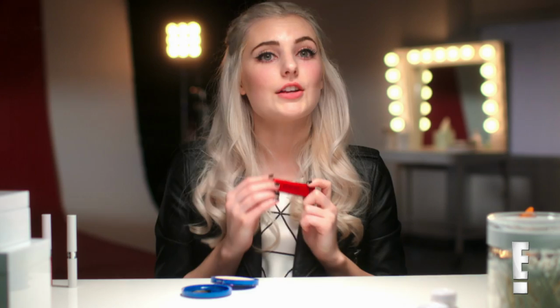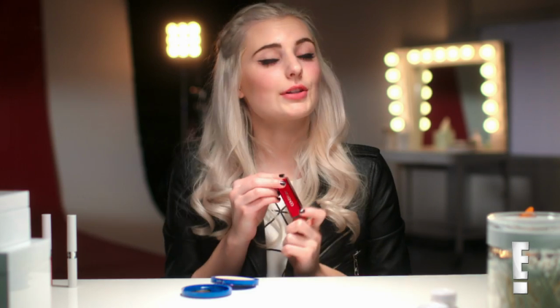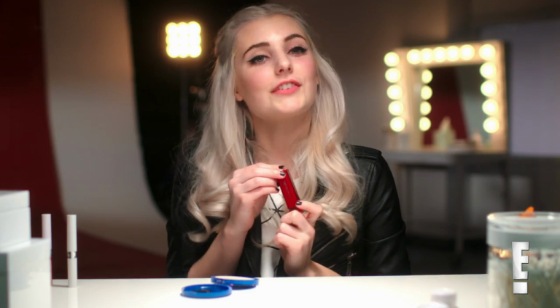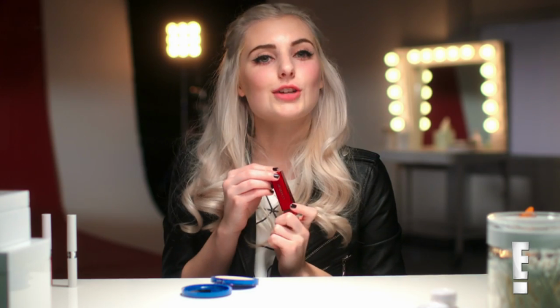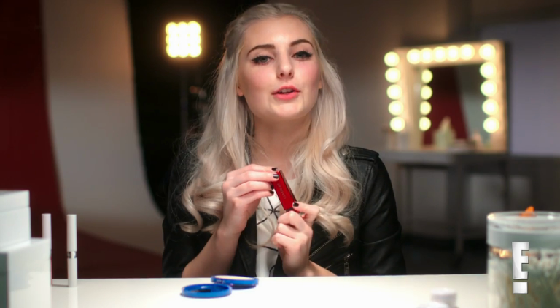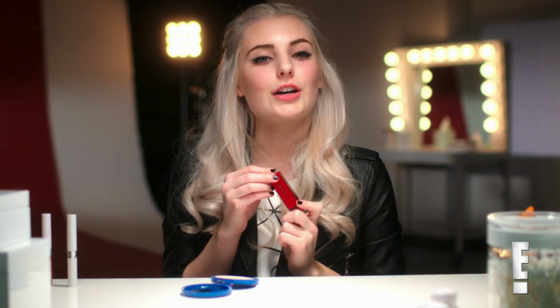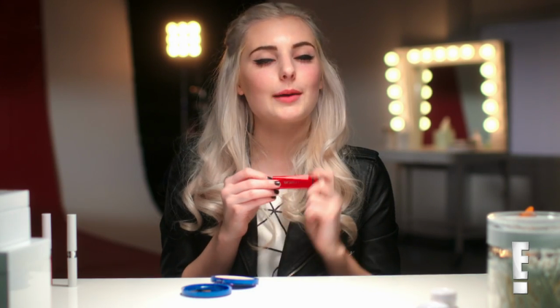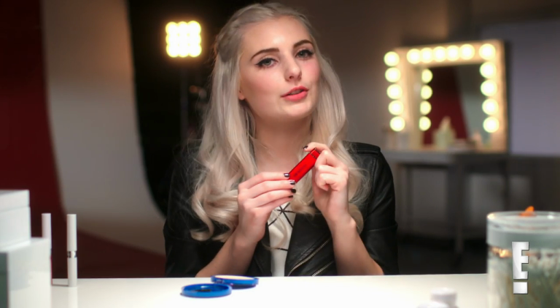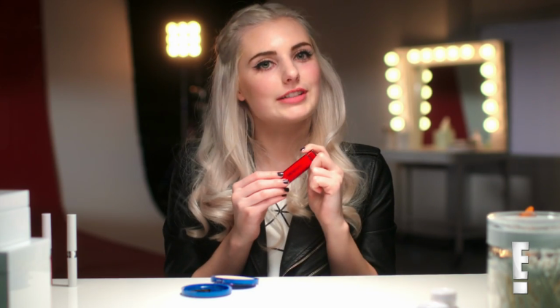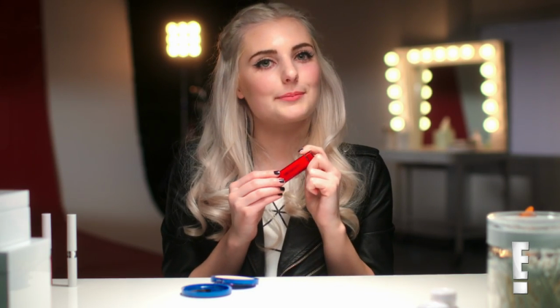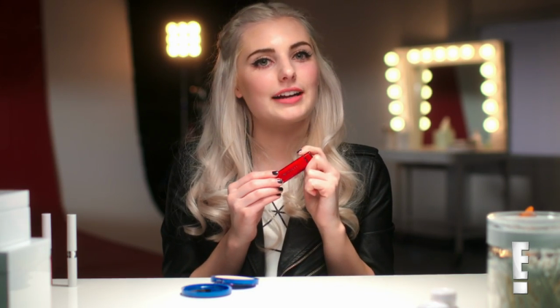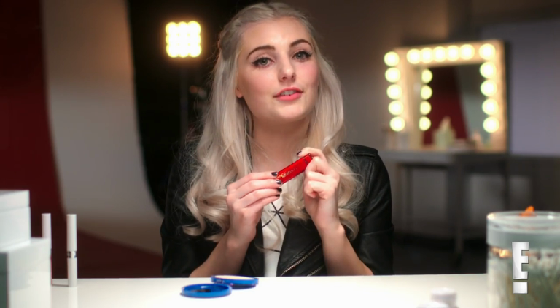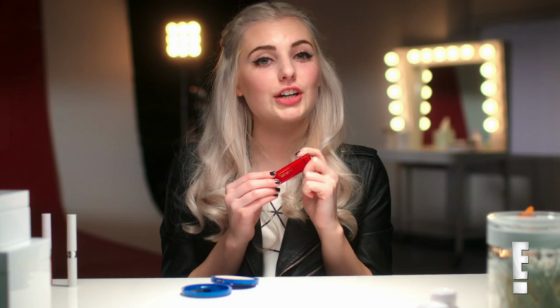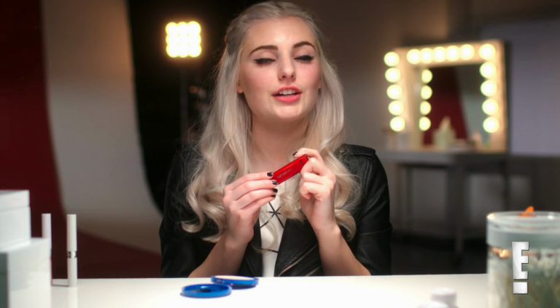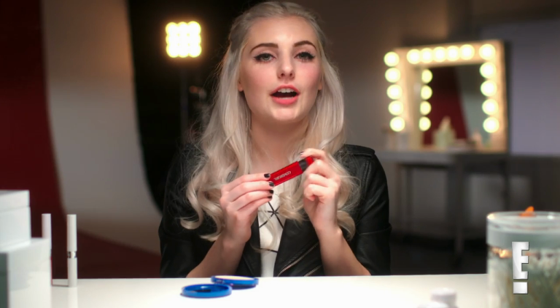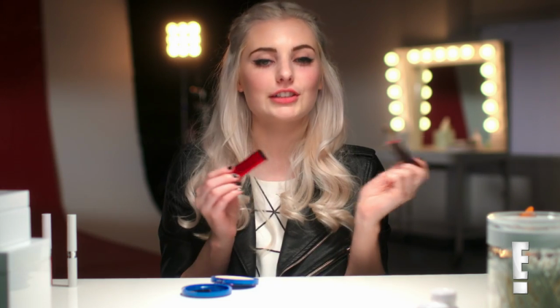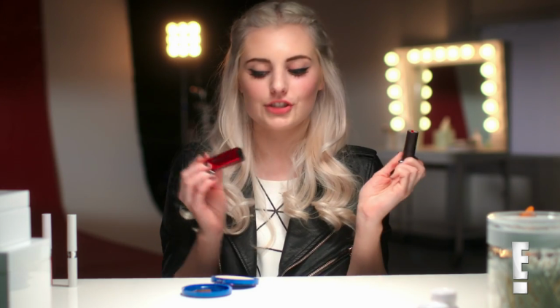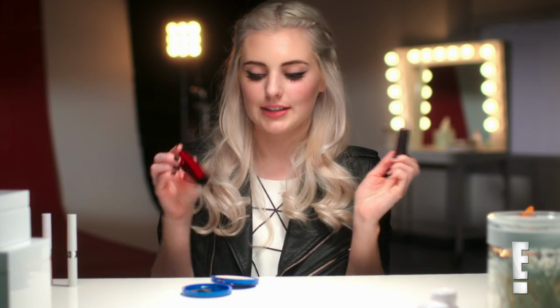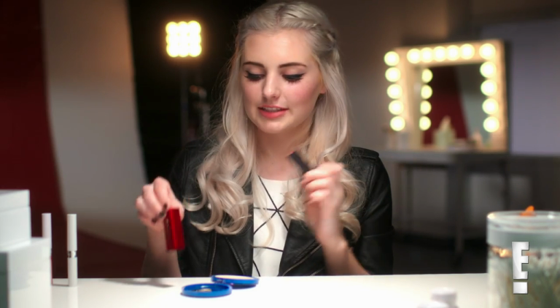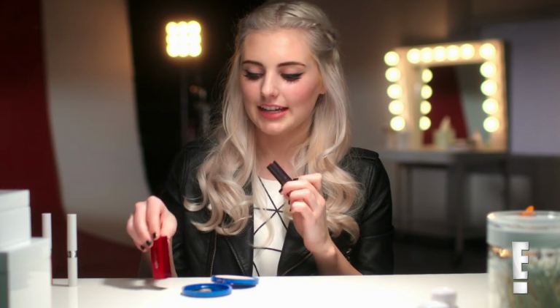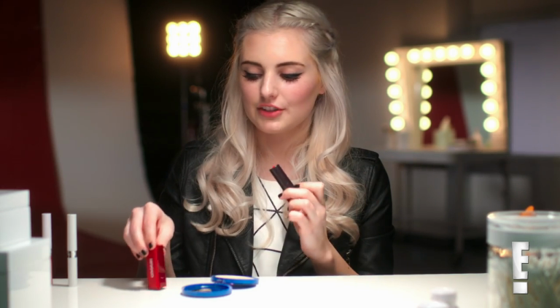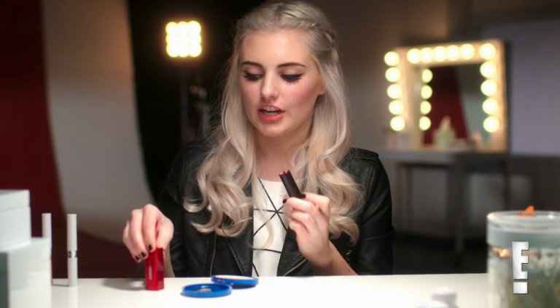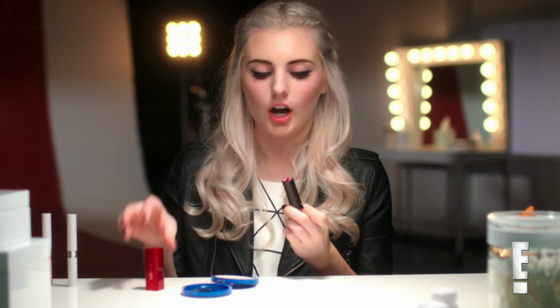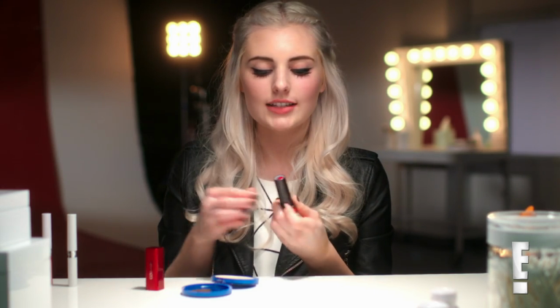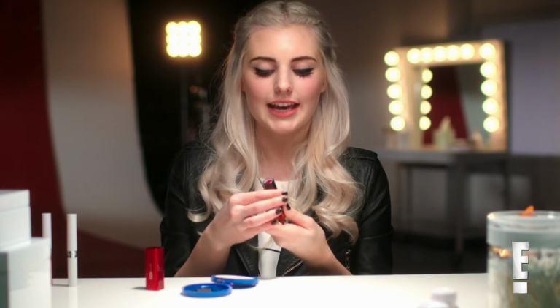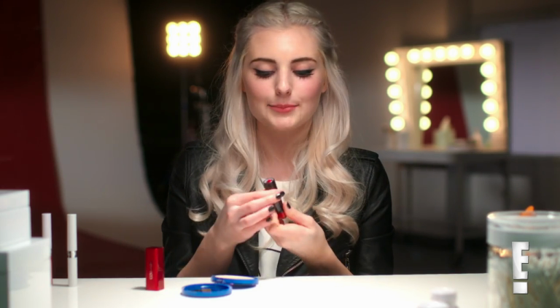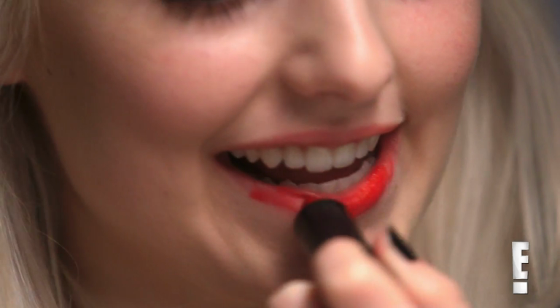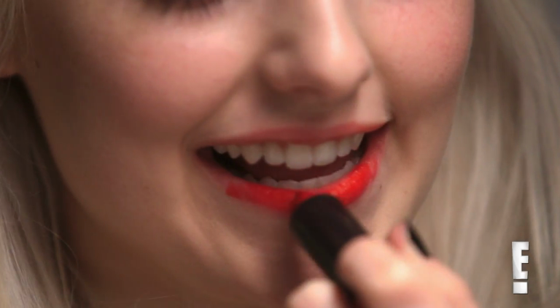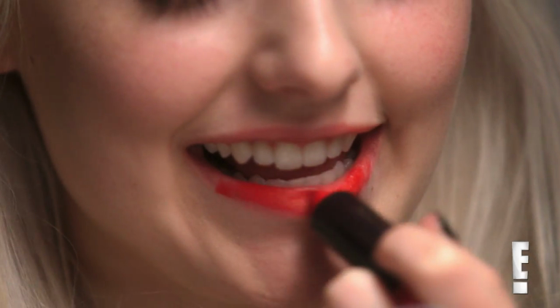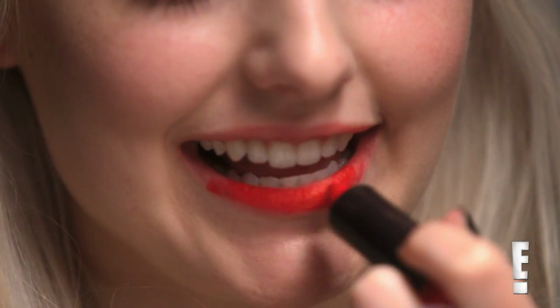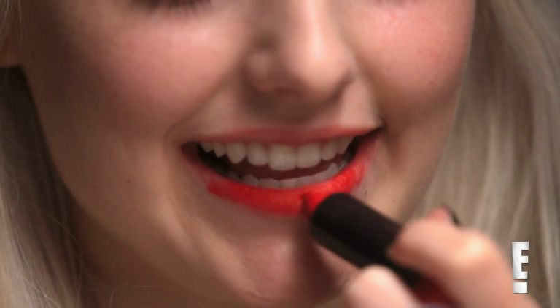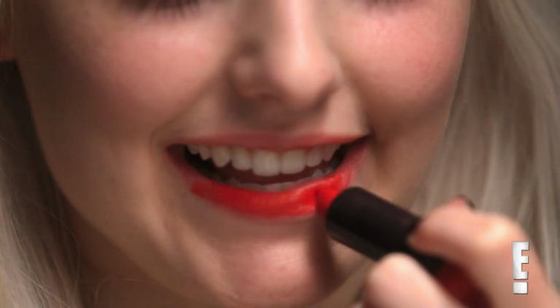To finish off the look, I'm going to take my CoverGirl Colorlicious Lipstick in the shade Hot and apply this to my lips.